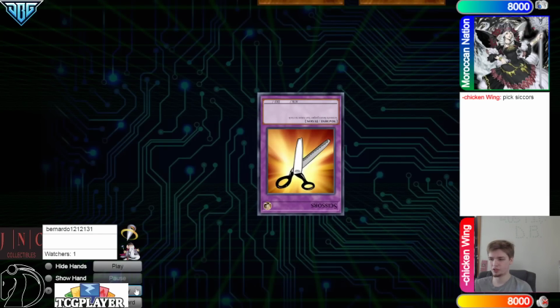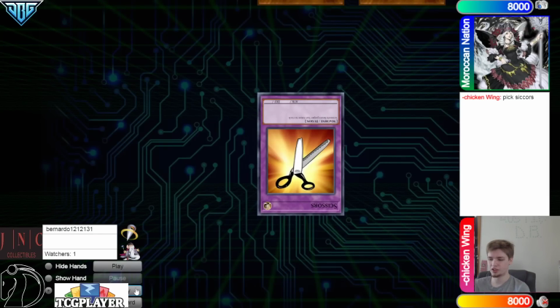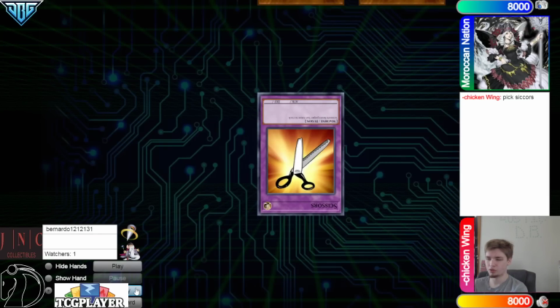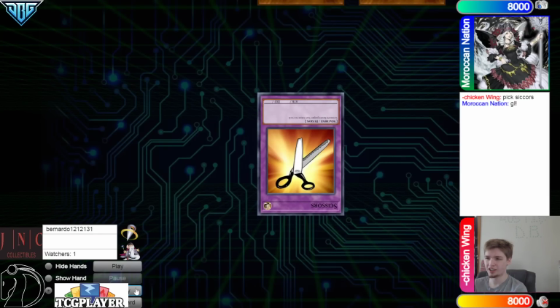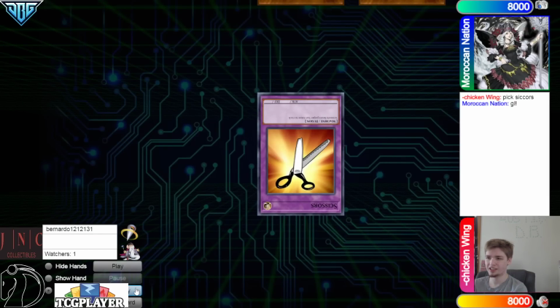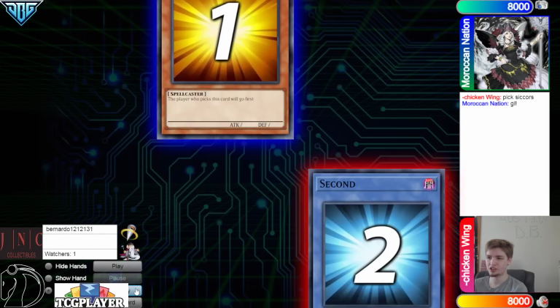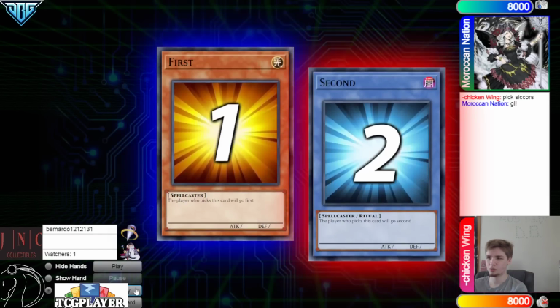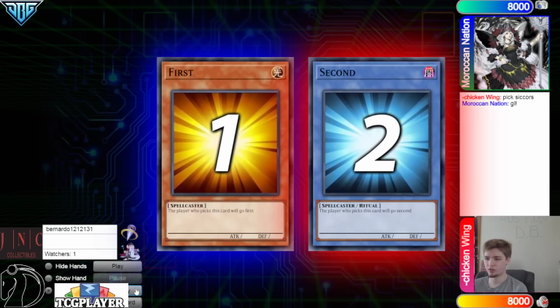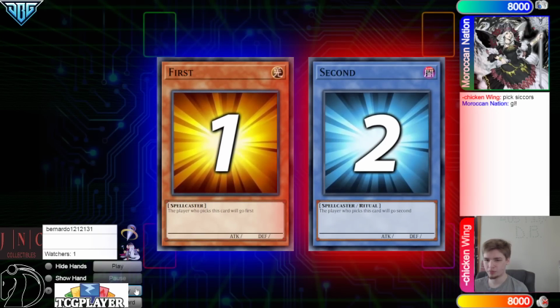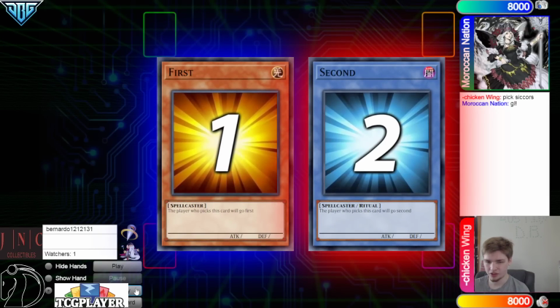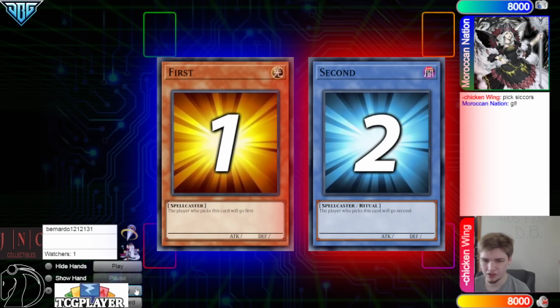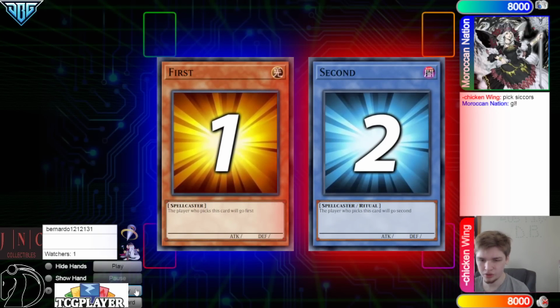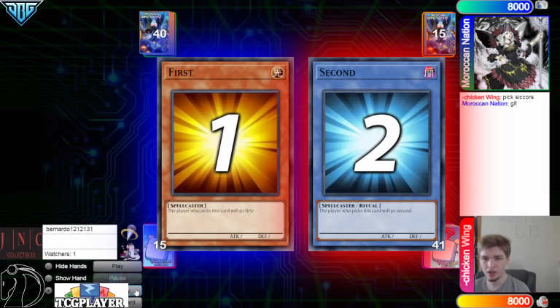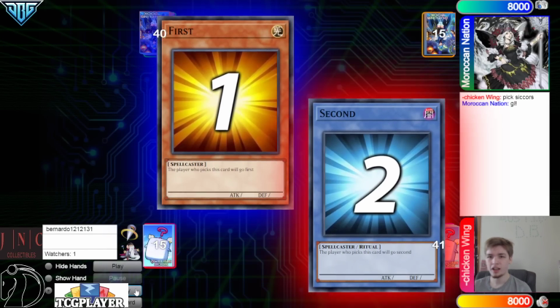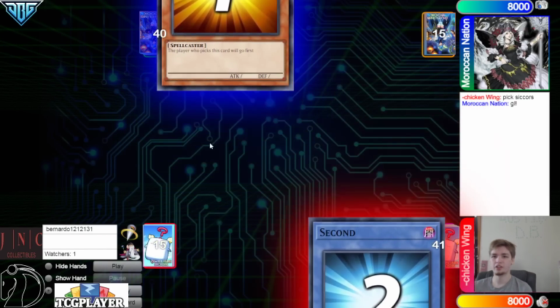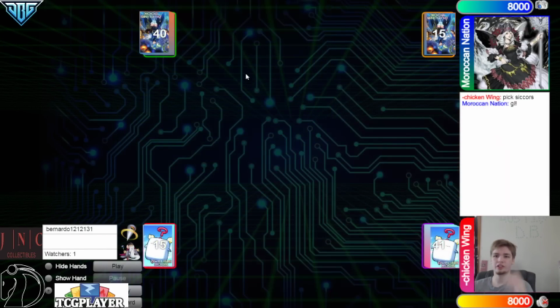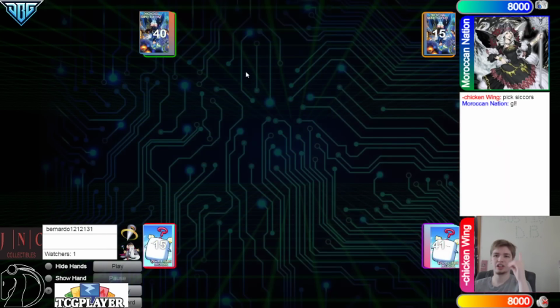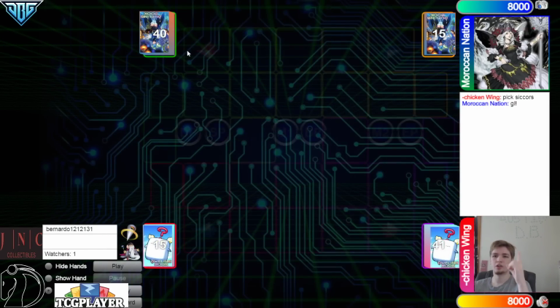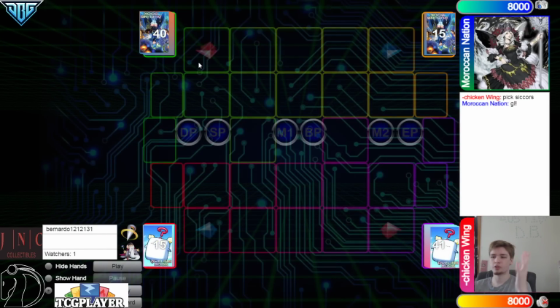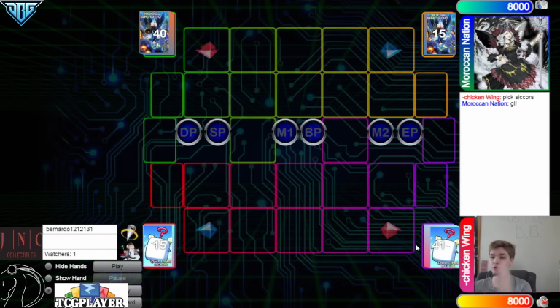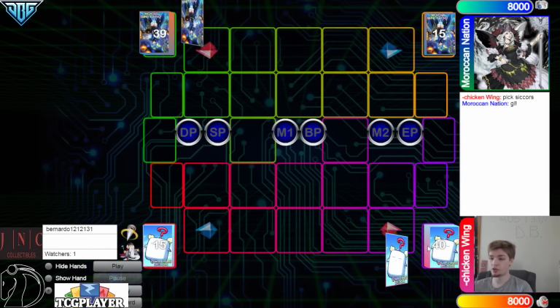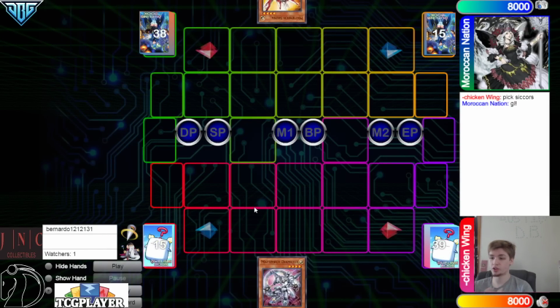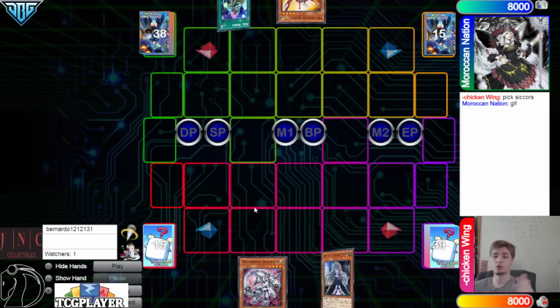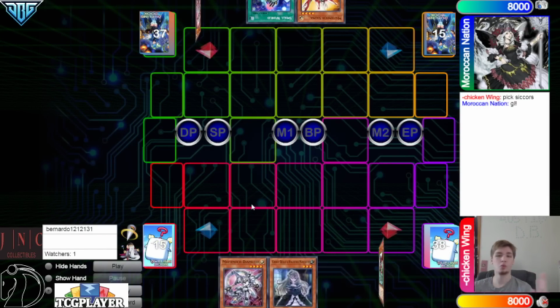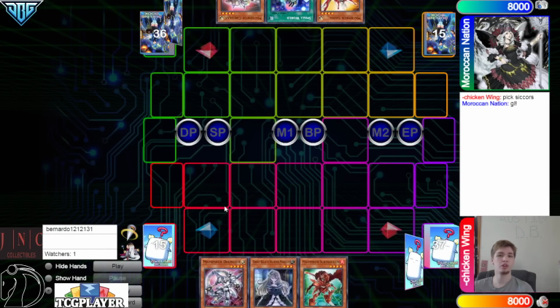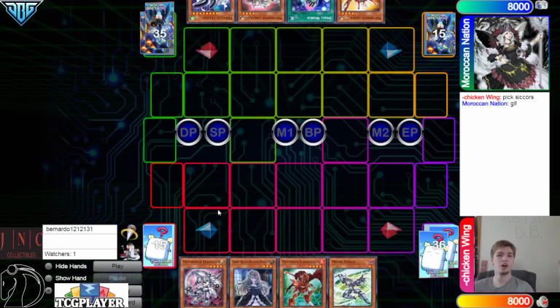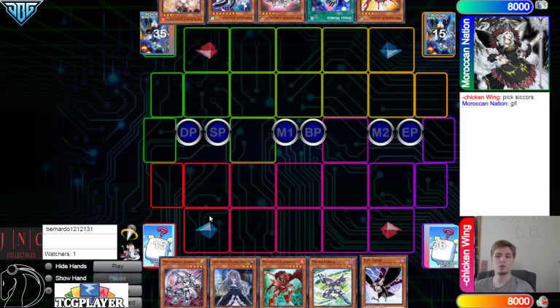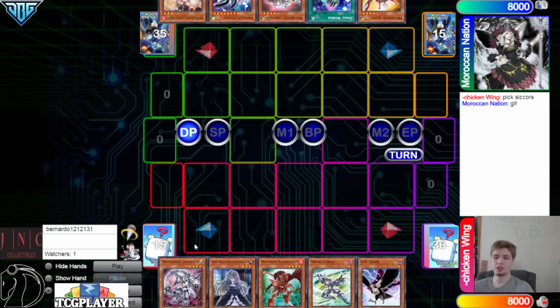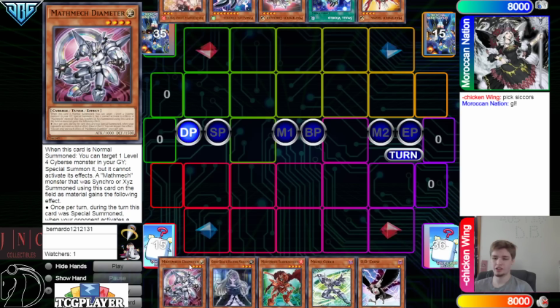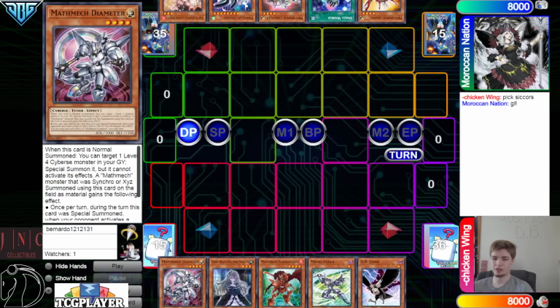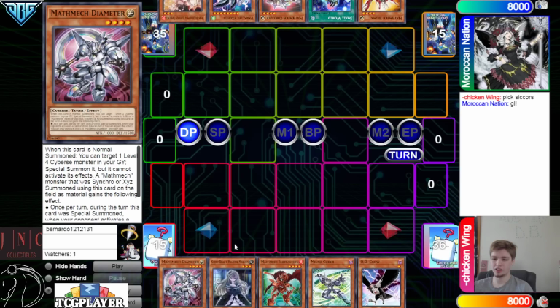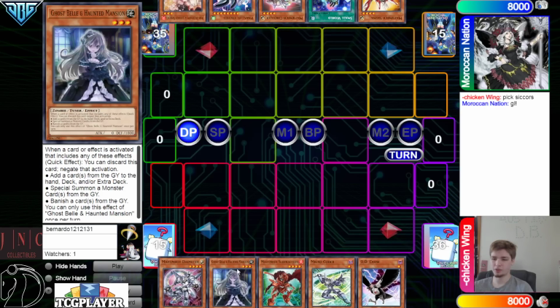We're going to see Moroccan Nation win the rock paper scissors and they're going to decide to go first. 40 versus 41 opening hands — we have Diameter, Bell...